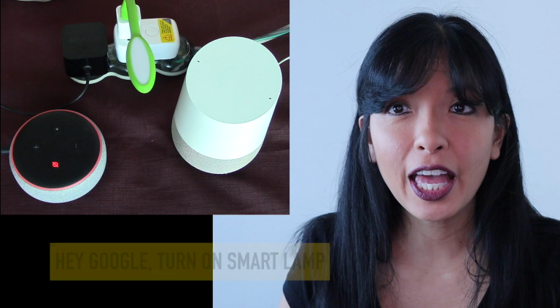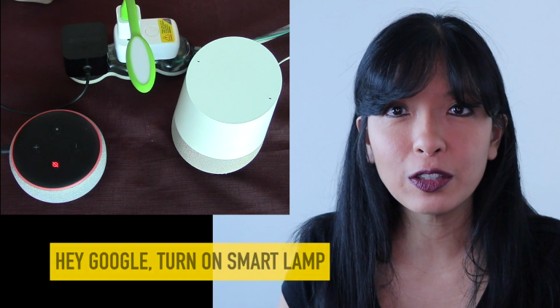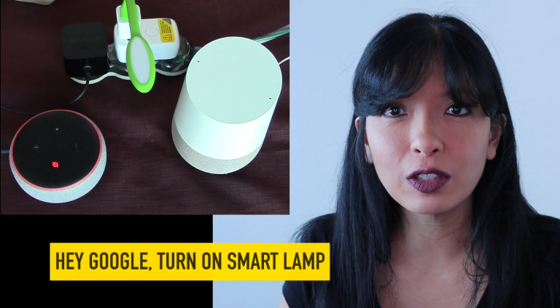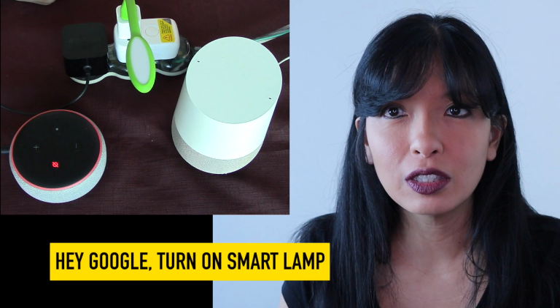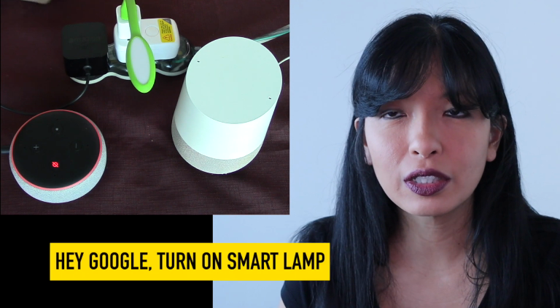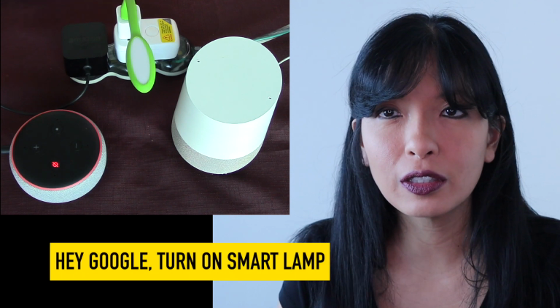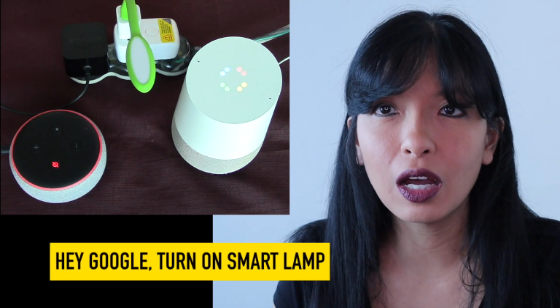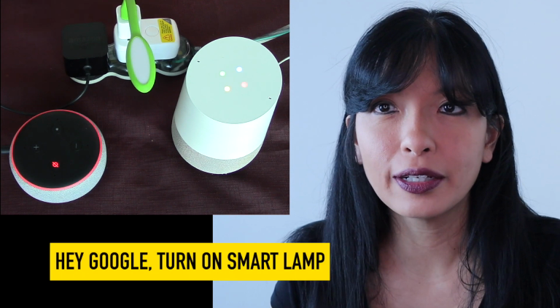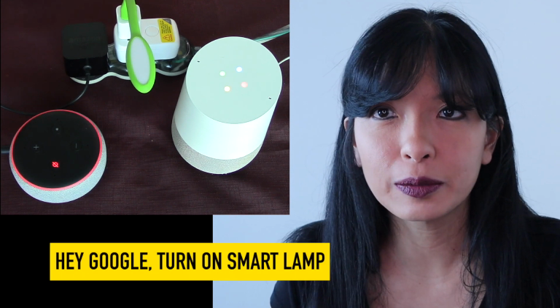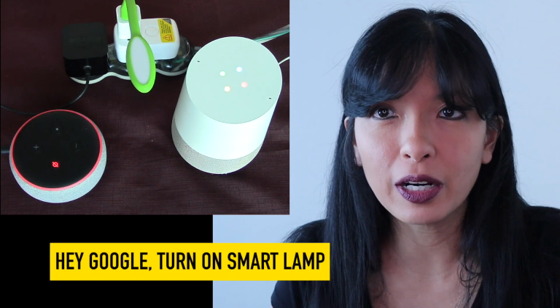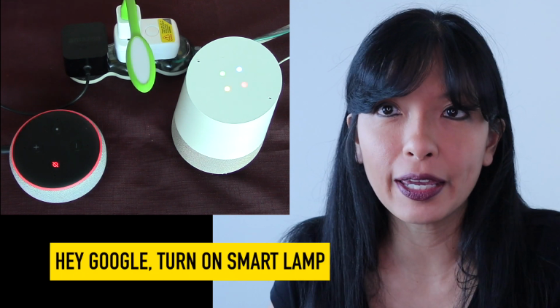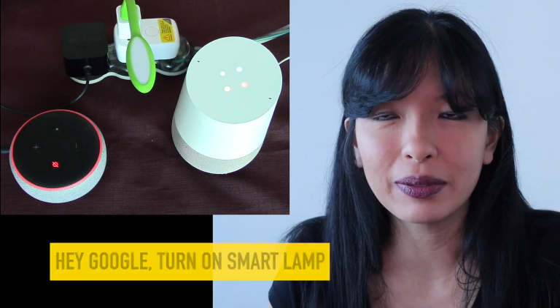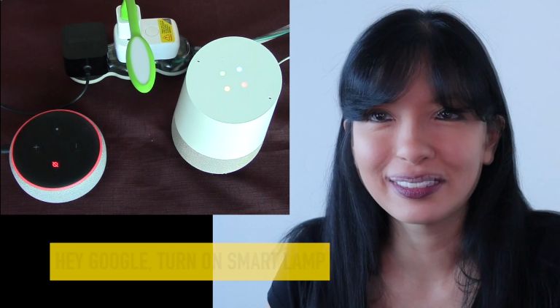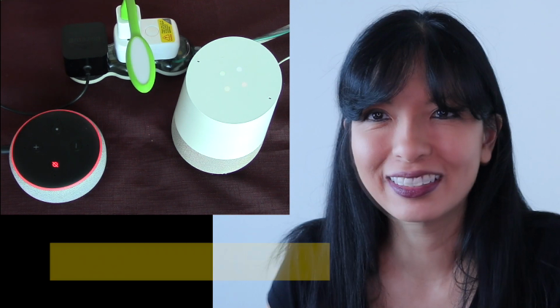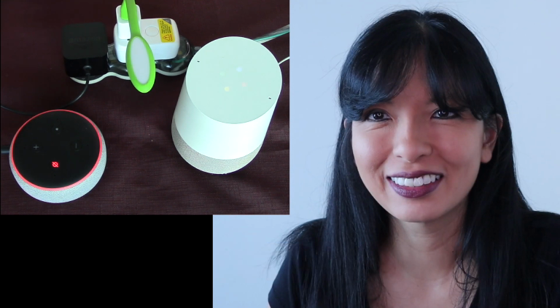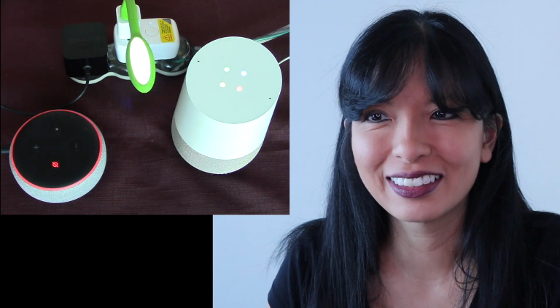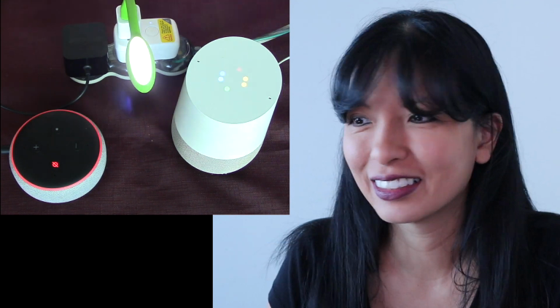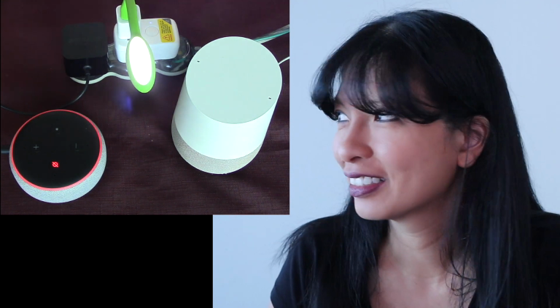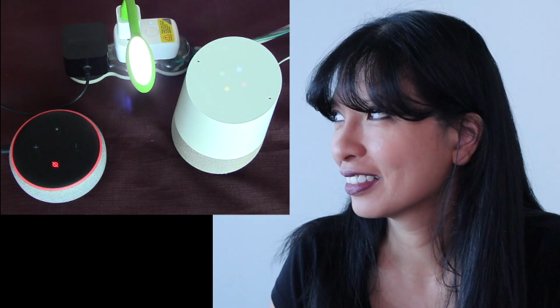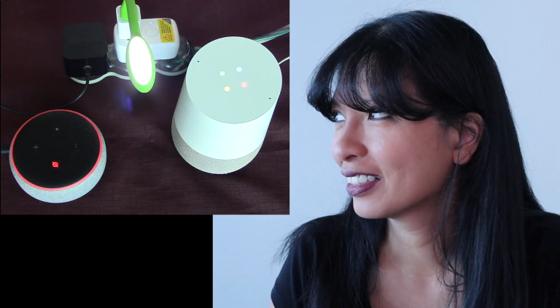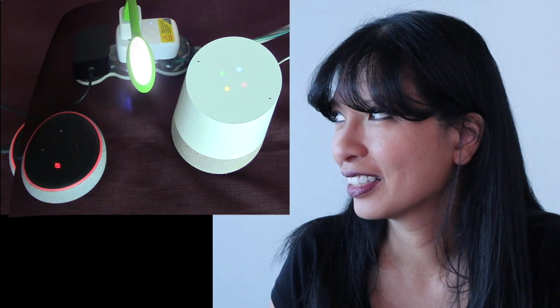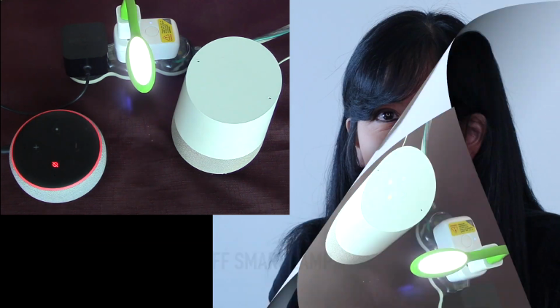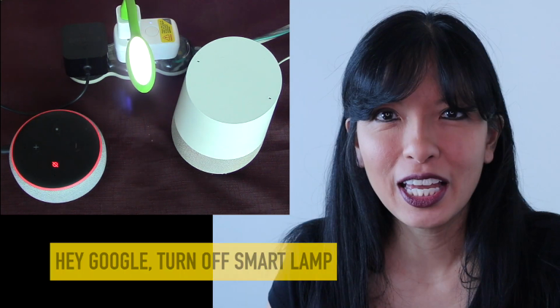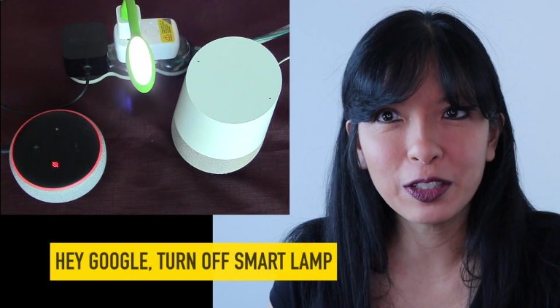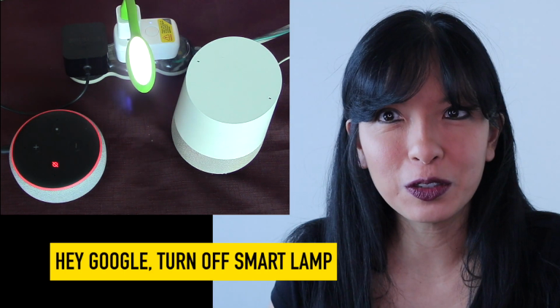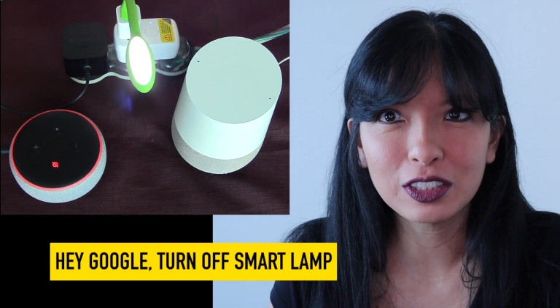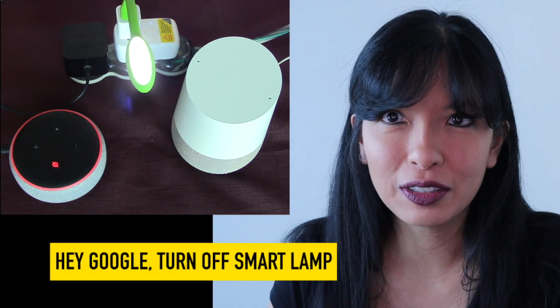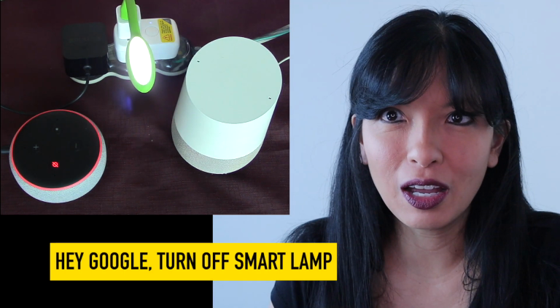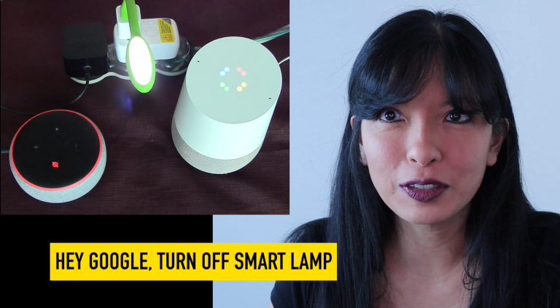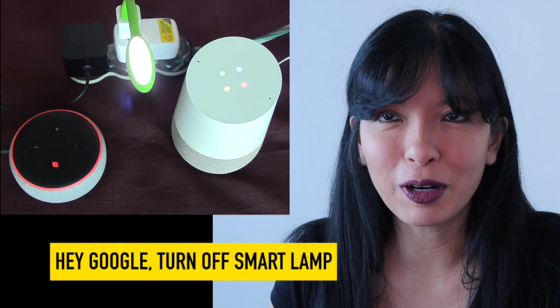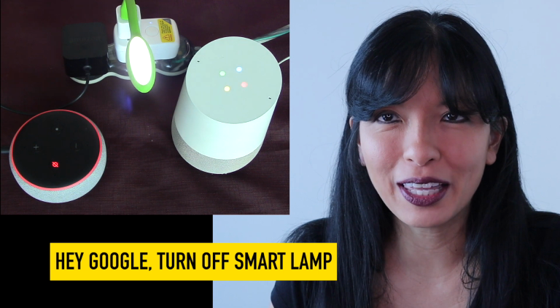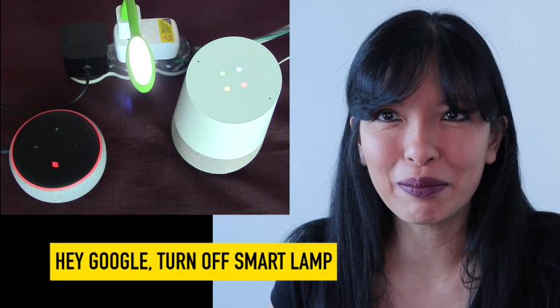Hey Google, turn on smart lamp. Hey Google, turn off smart lamp.